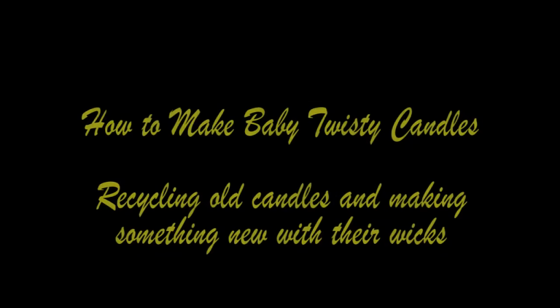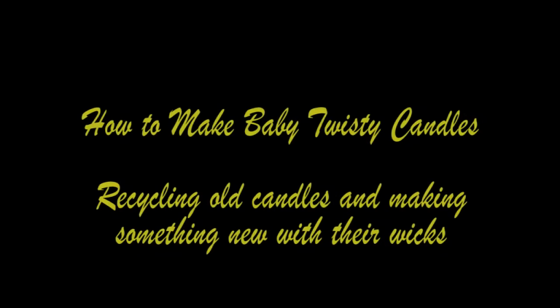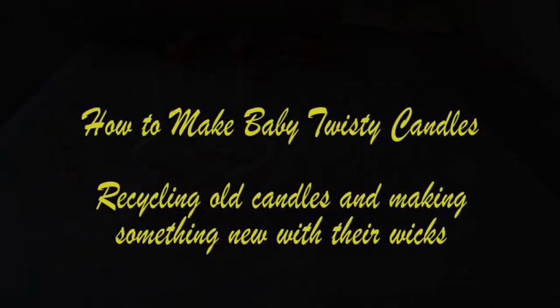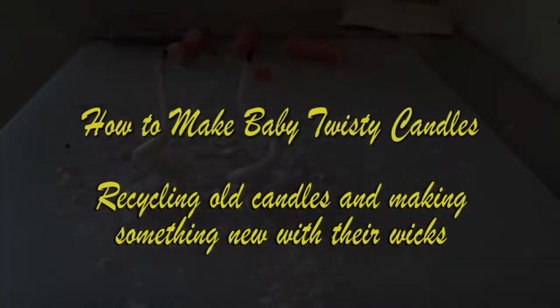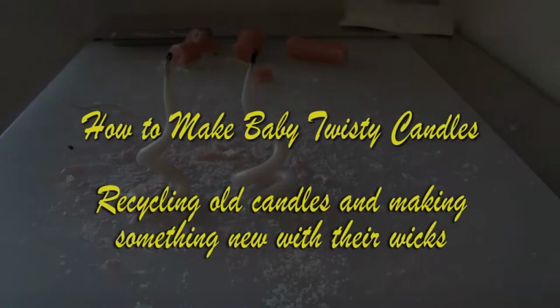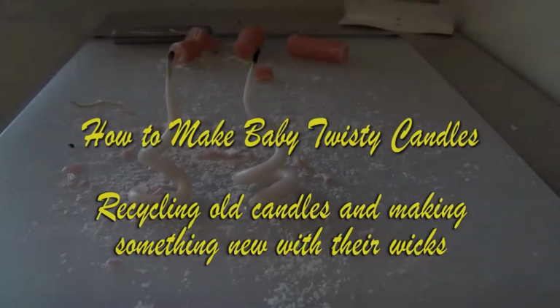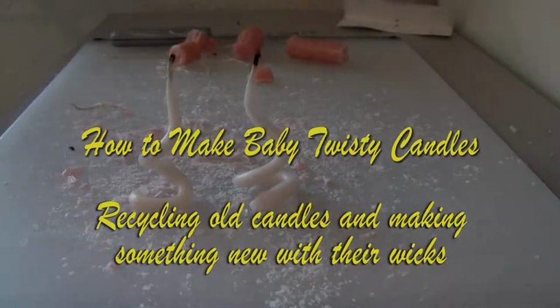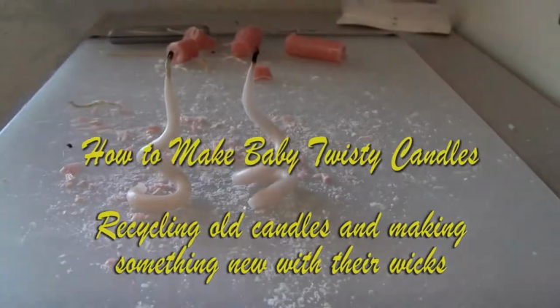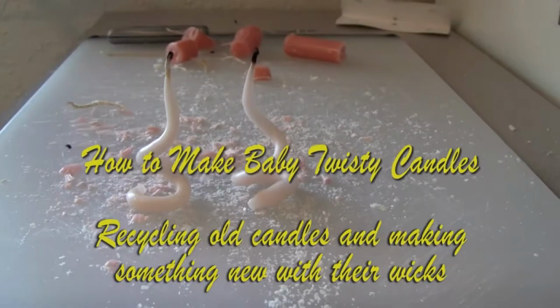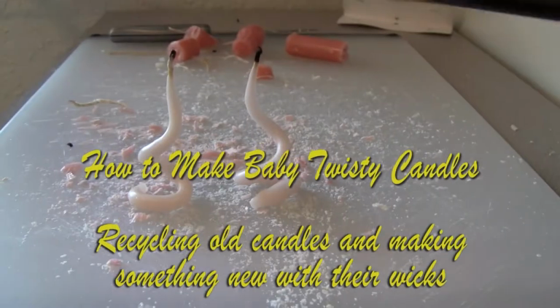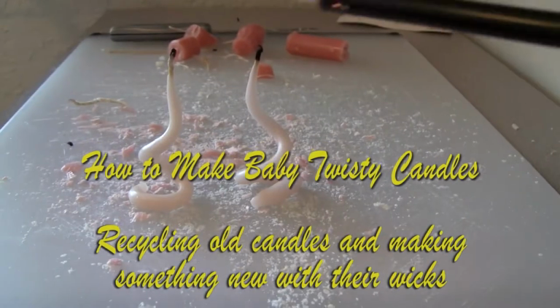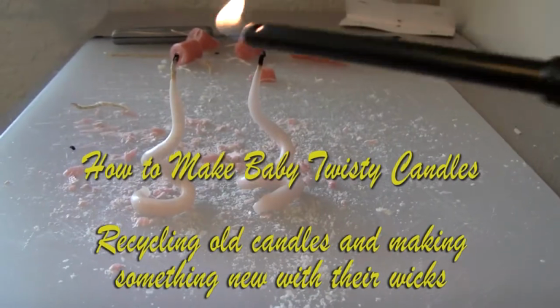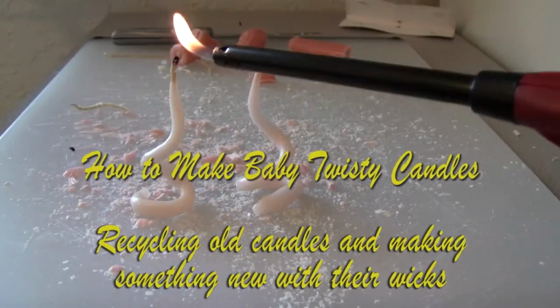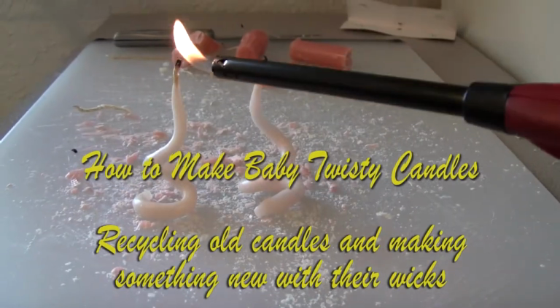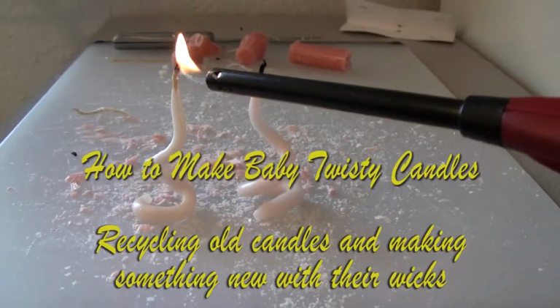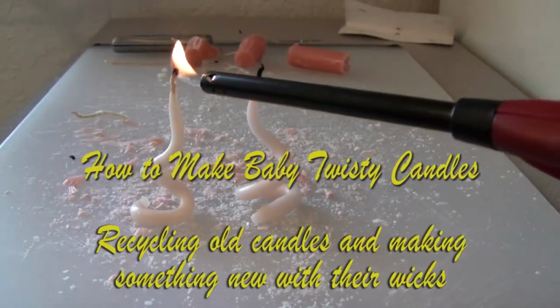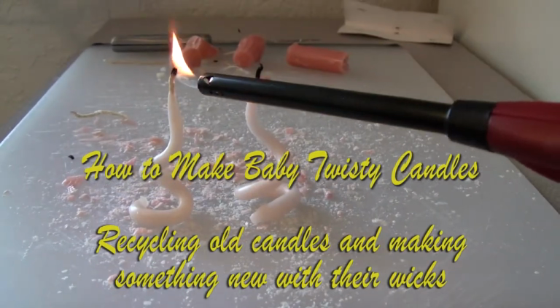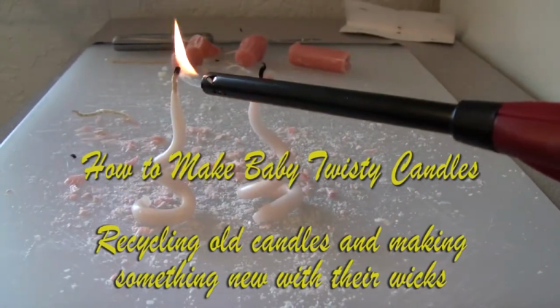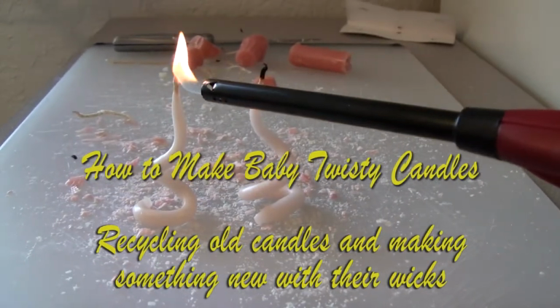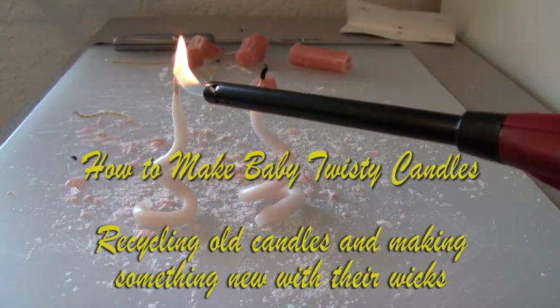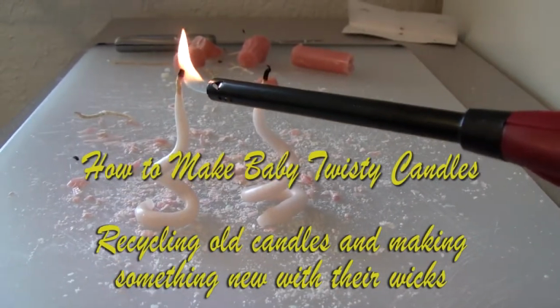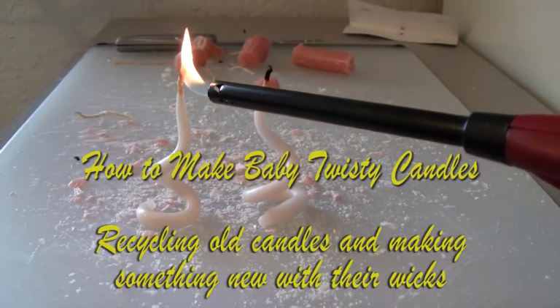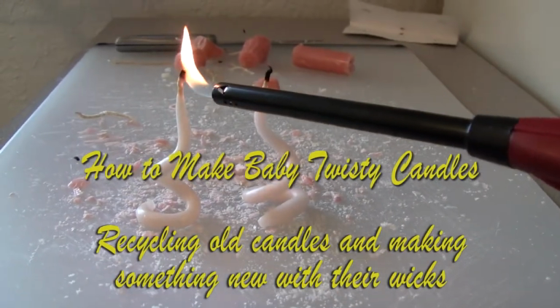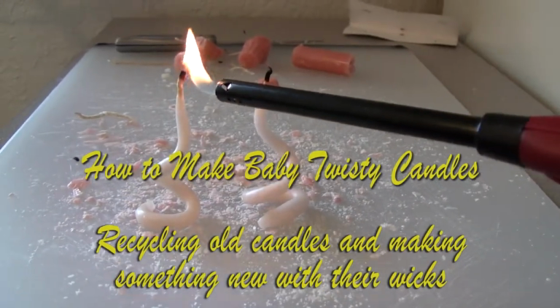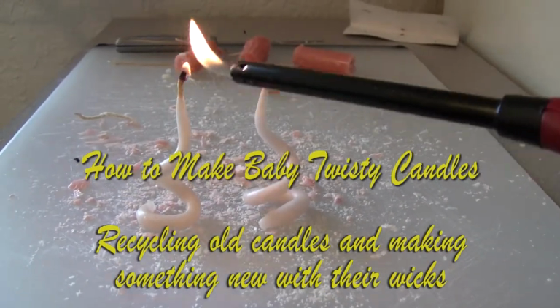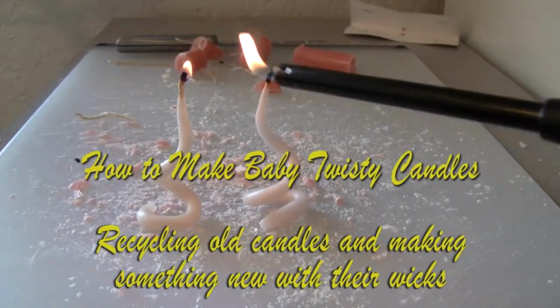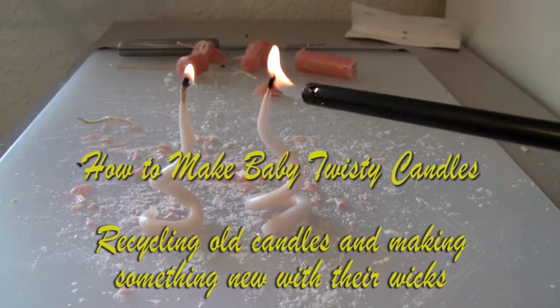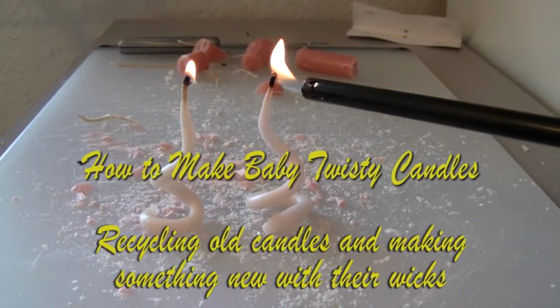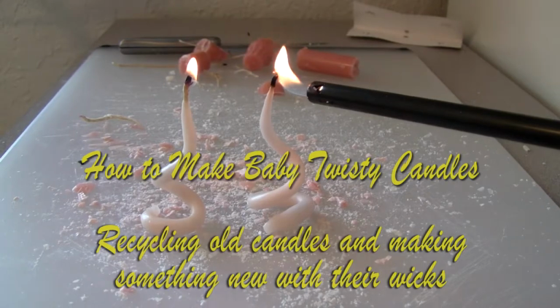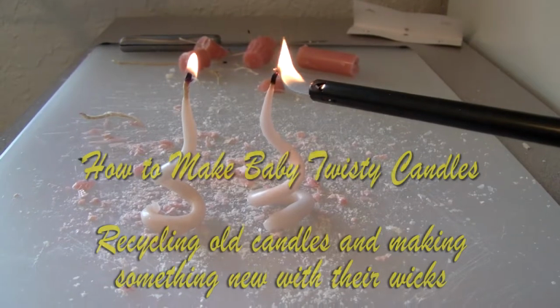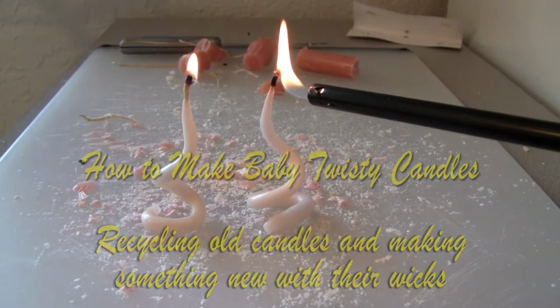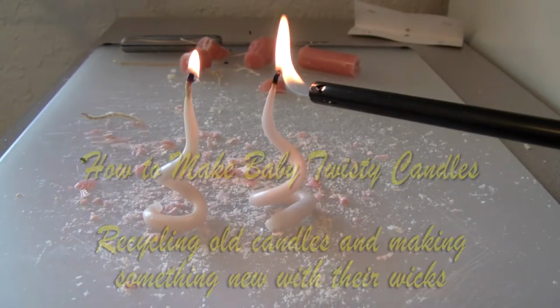How to make baby twisty candles. Recycling old candles and making something new with their wicks.